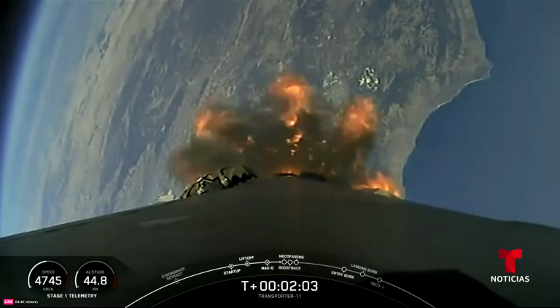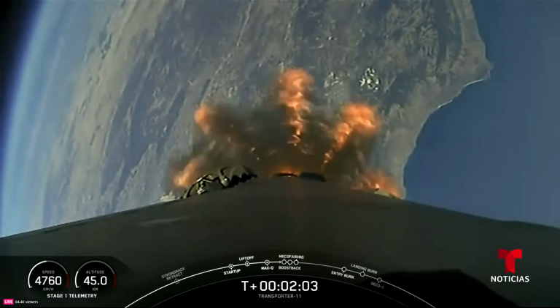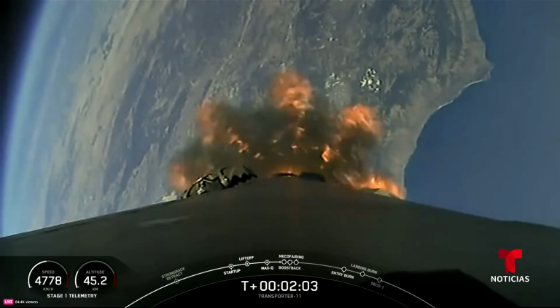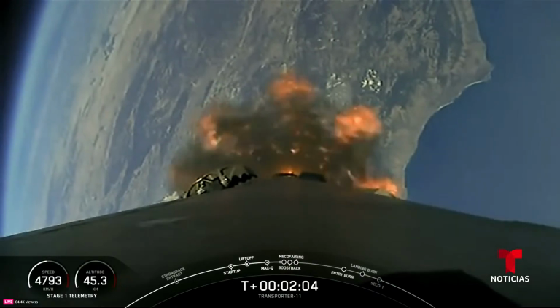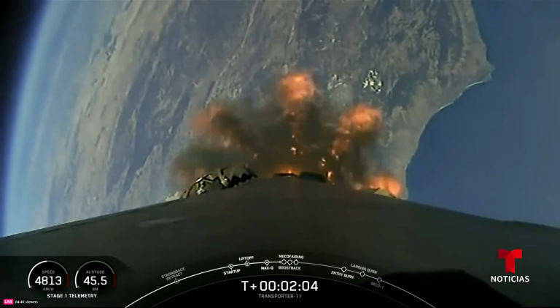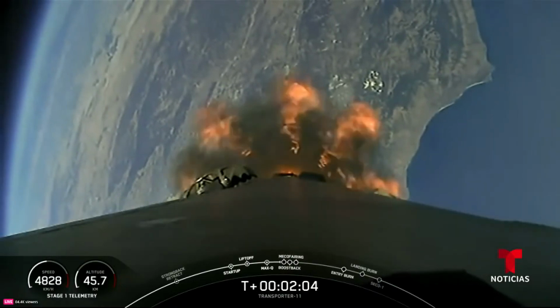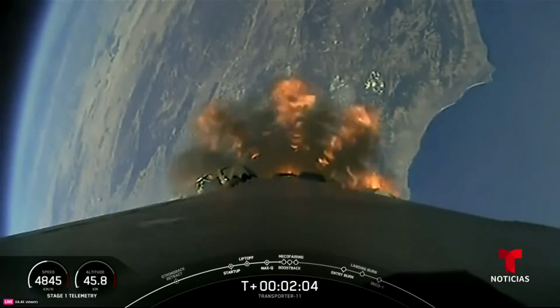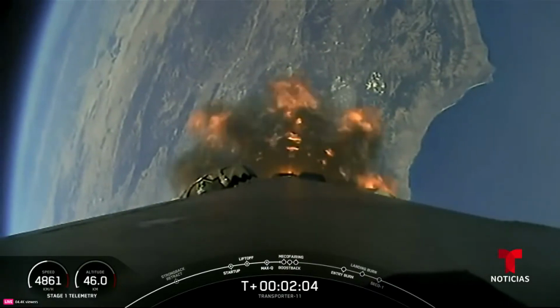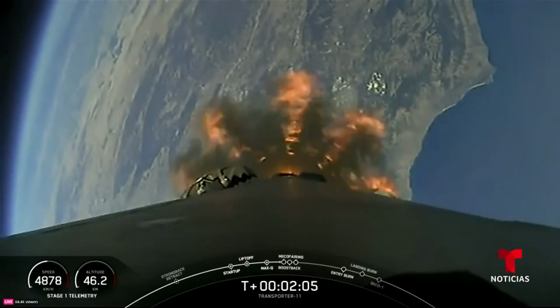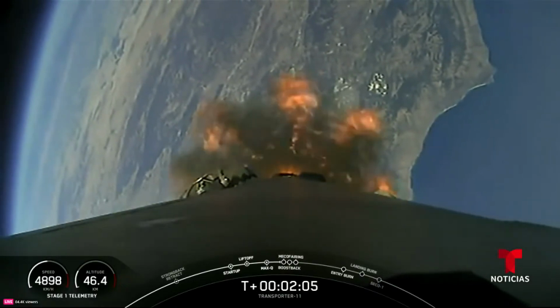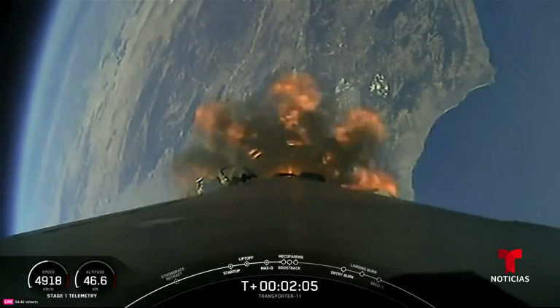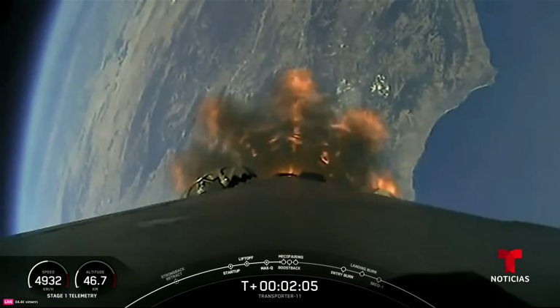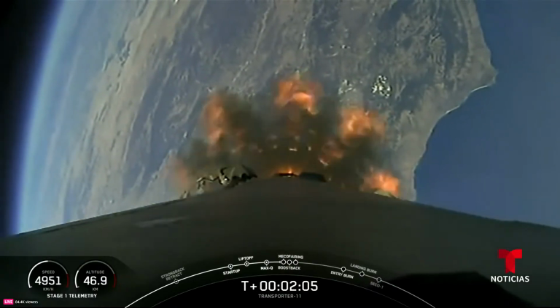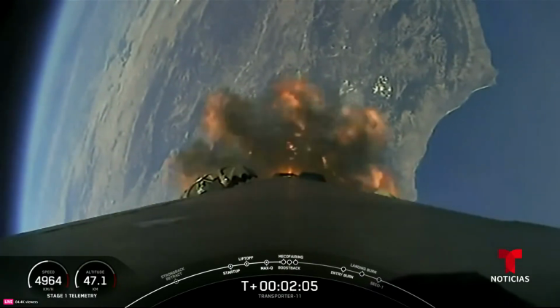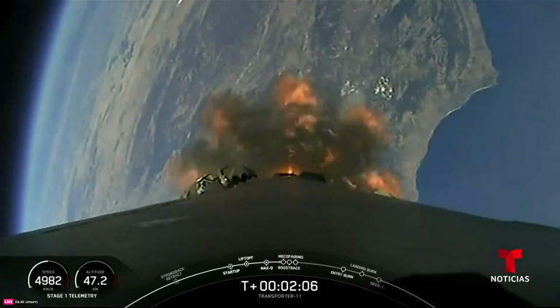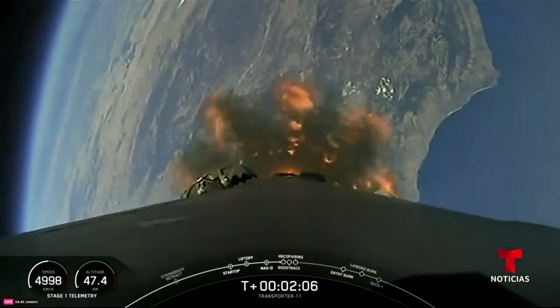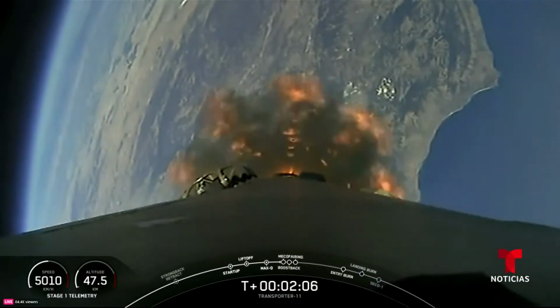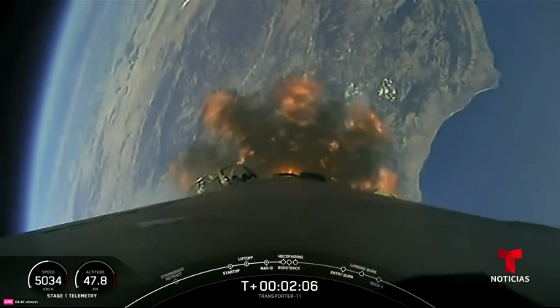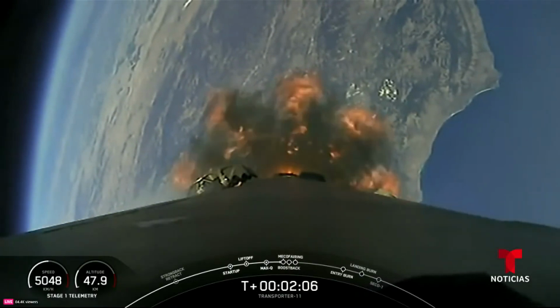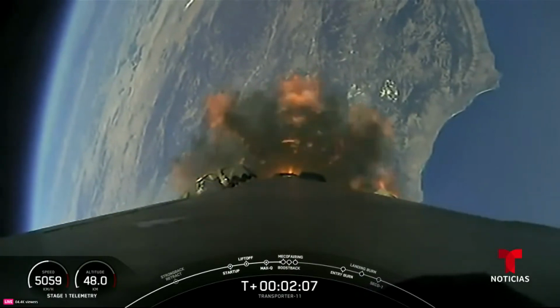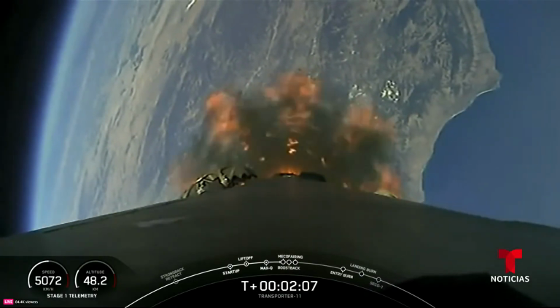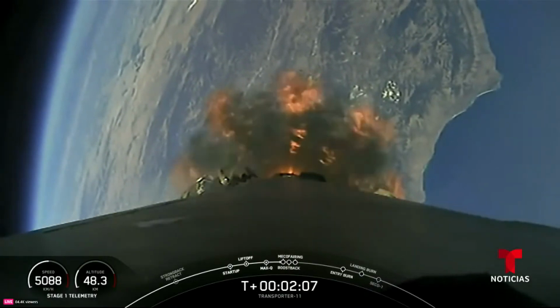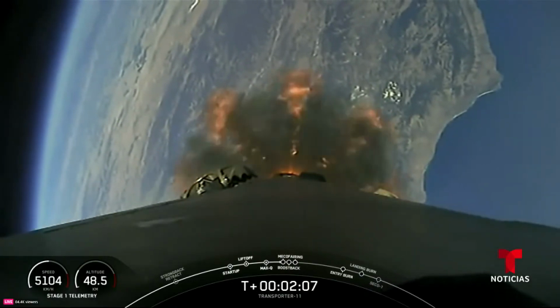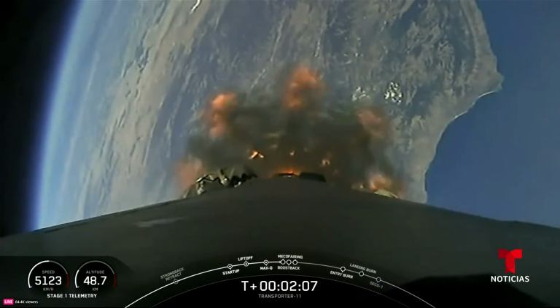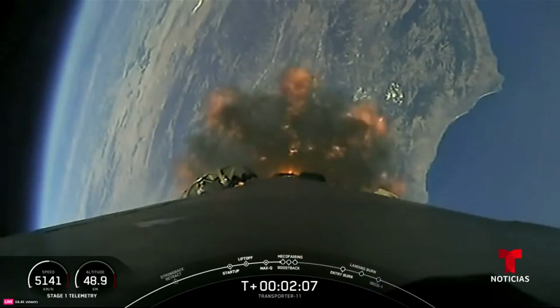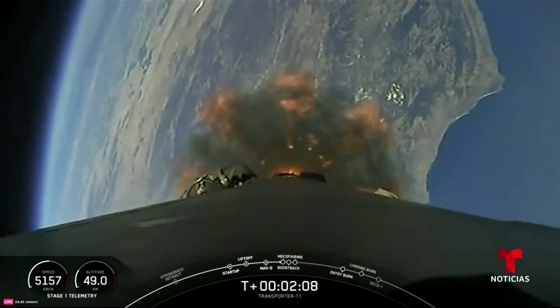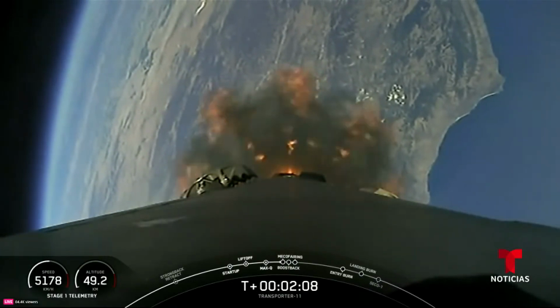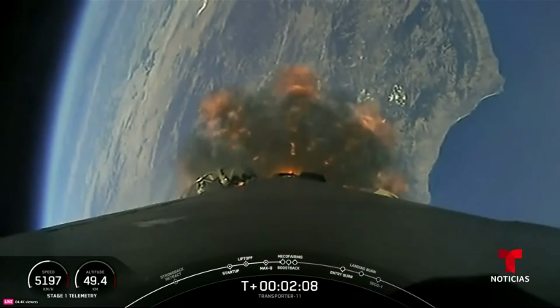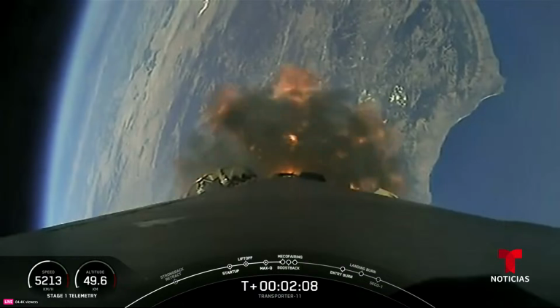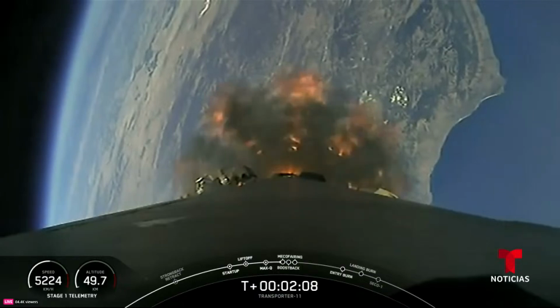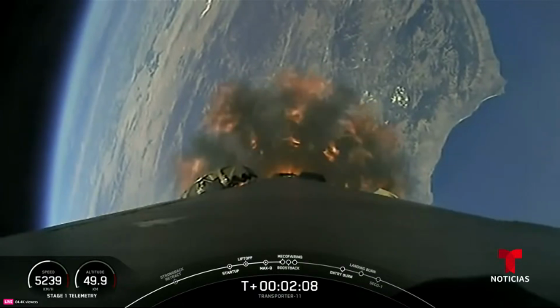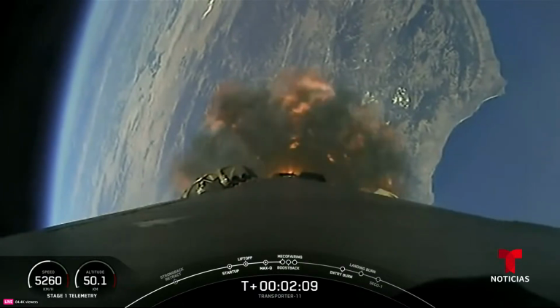So coming up: MECO, followed by stage separation, the flip maneuver, second engine start, and boost-back.